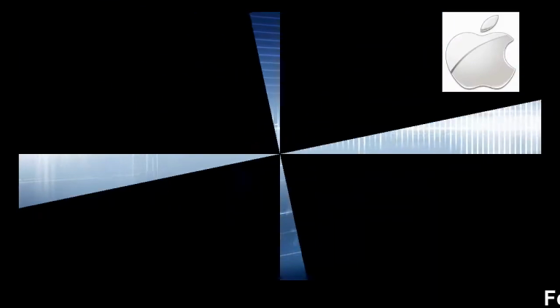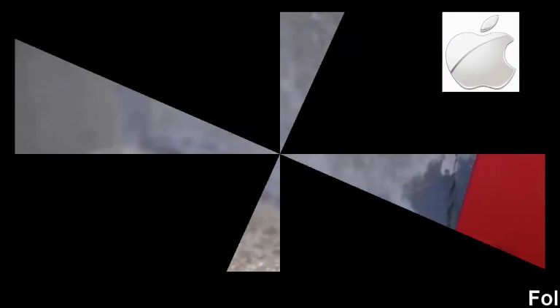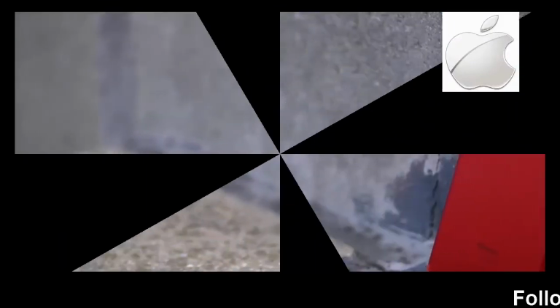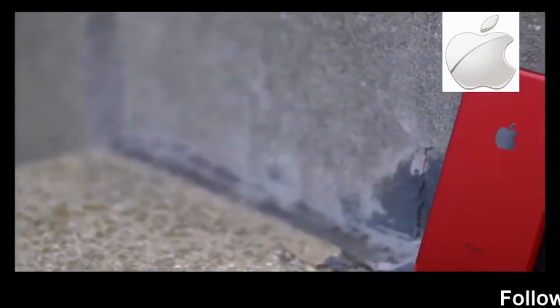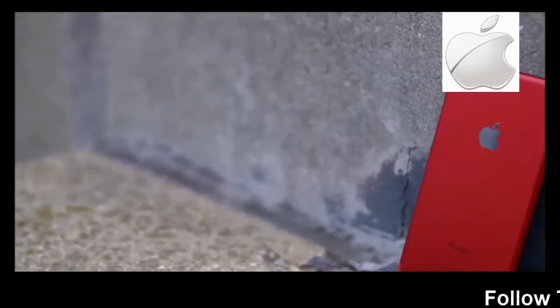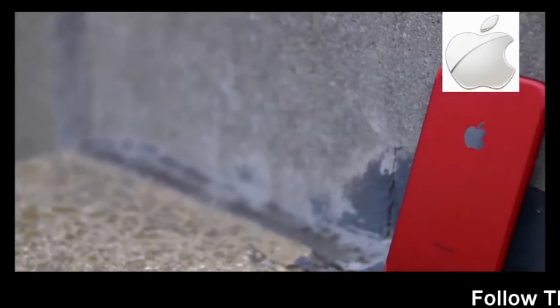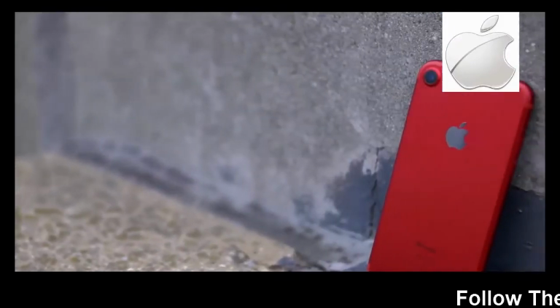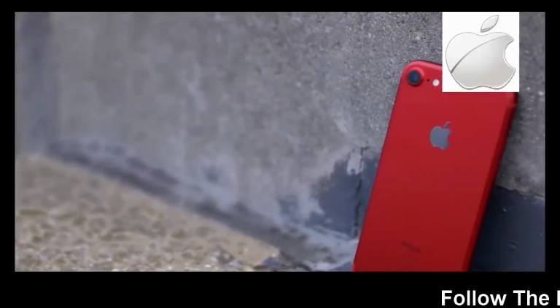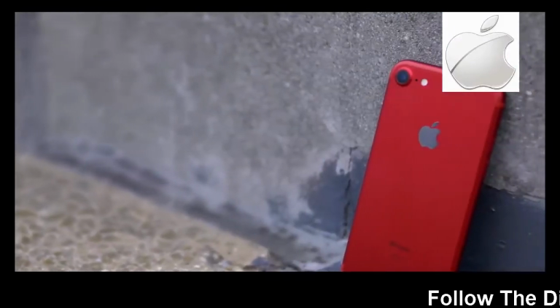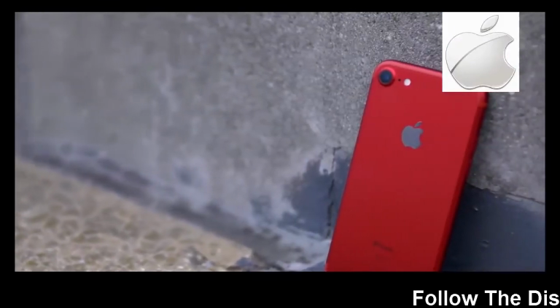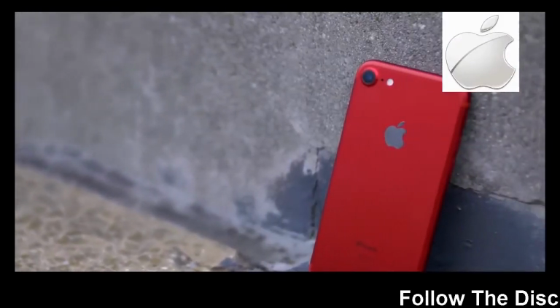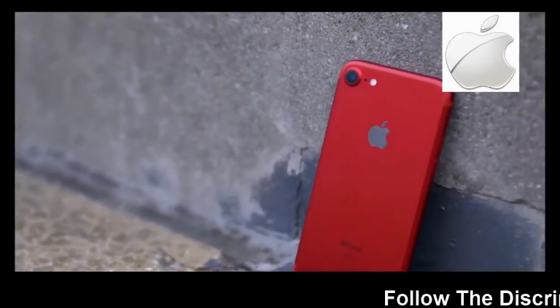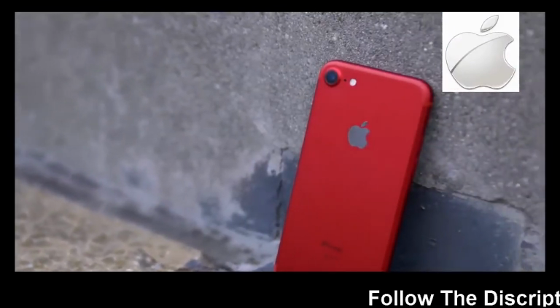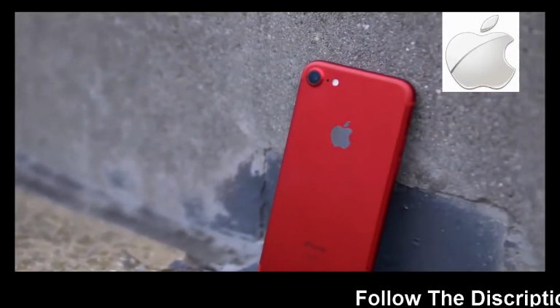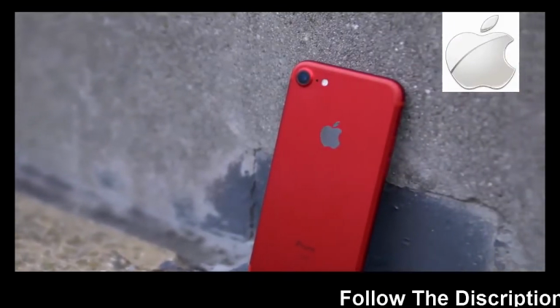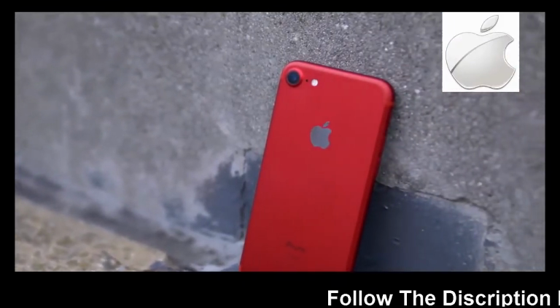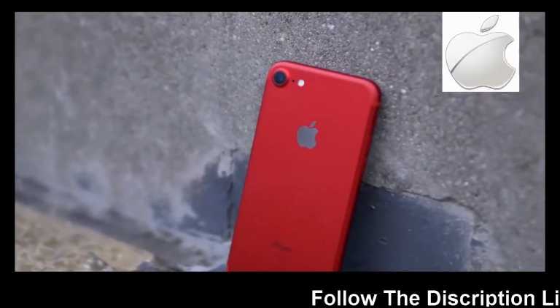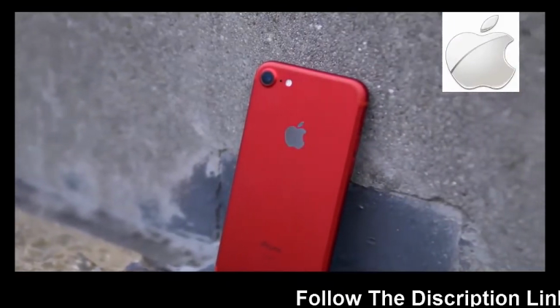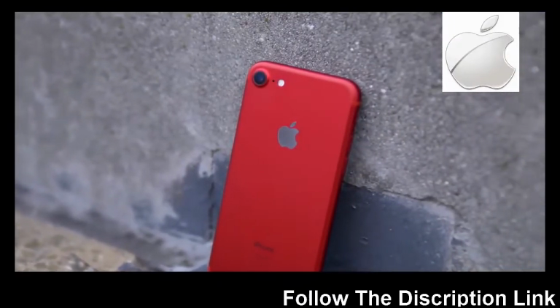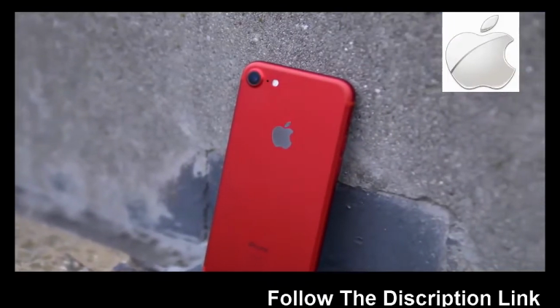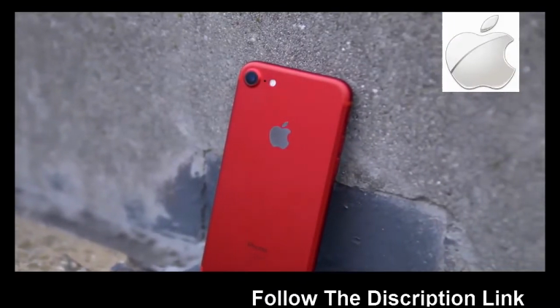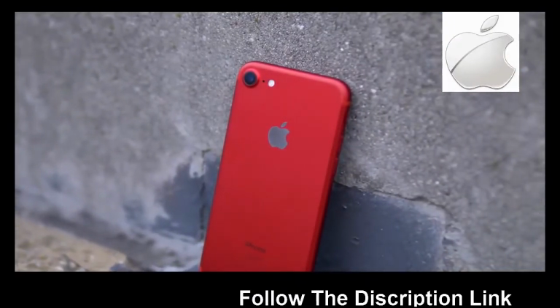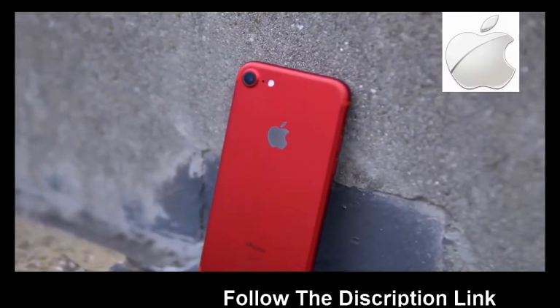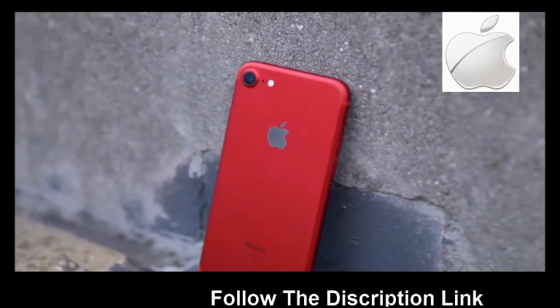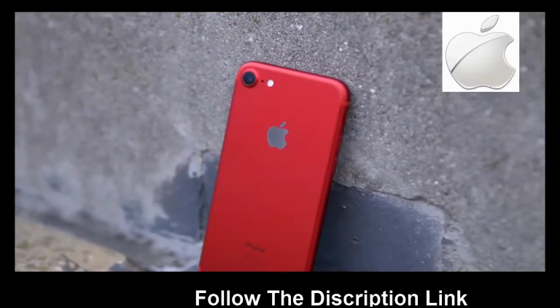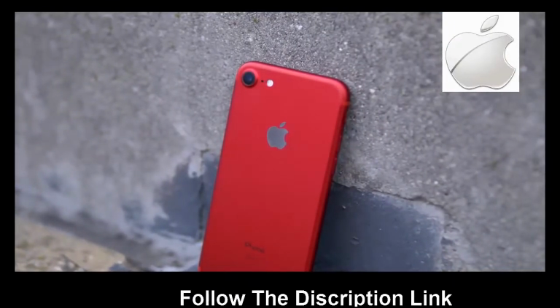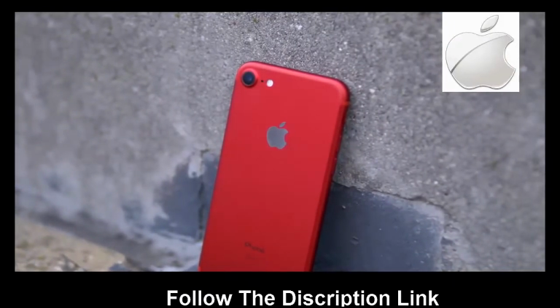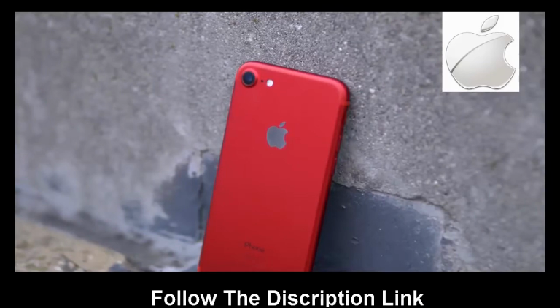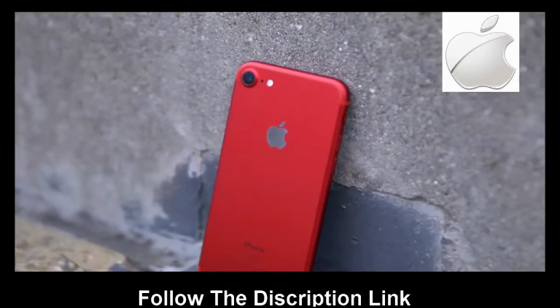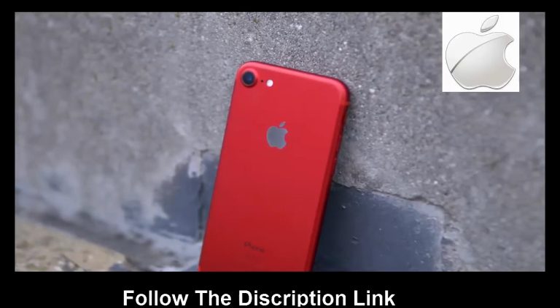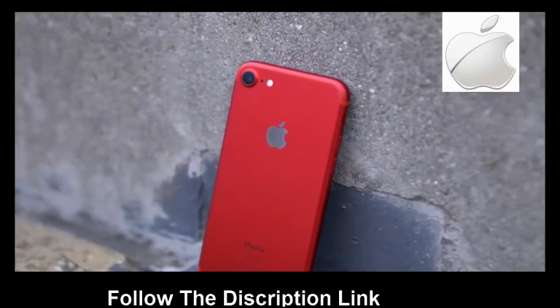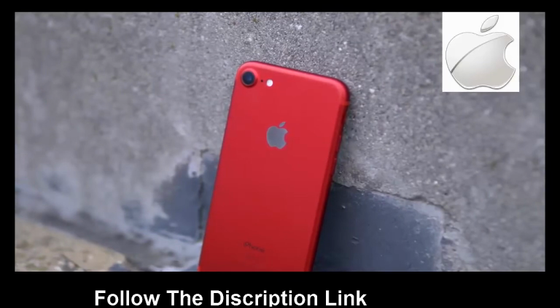So, you just bought a new iPhone 7 in red, but you aren't really sure what to do with it just yet. Well, here's 17 things for starters.